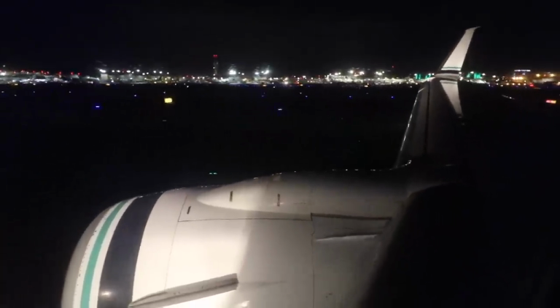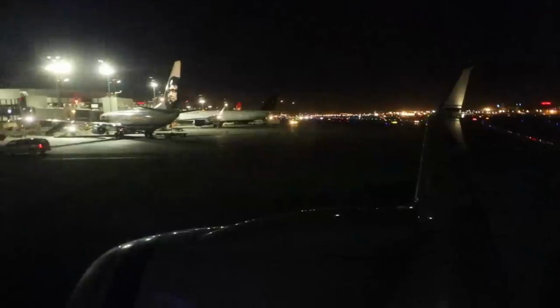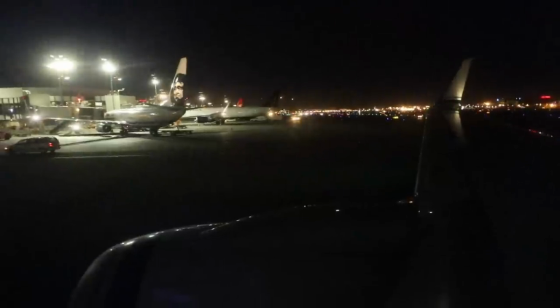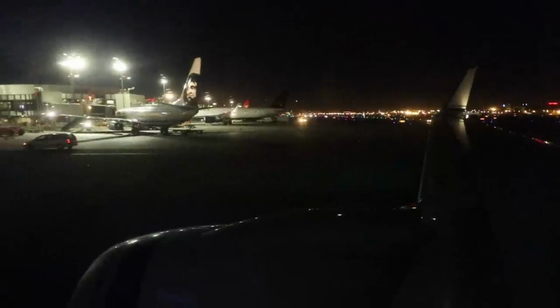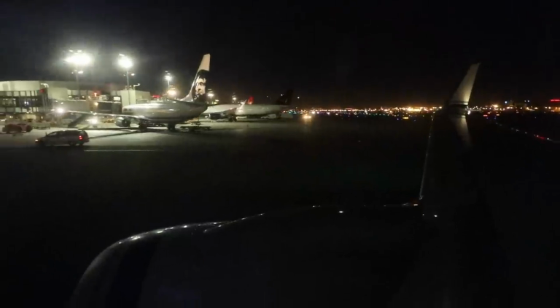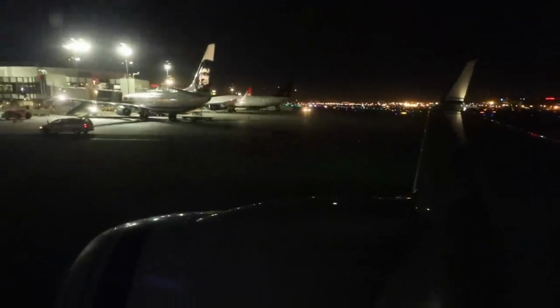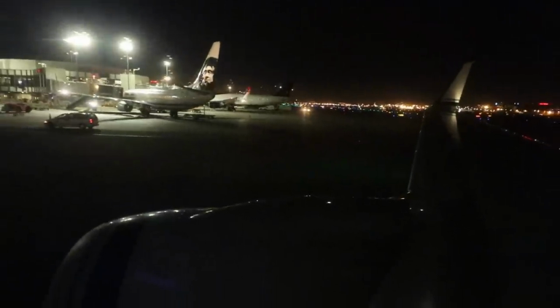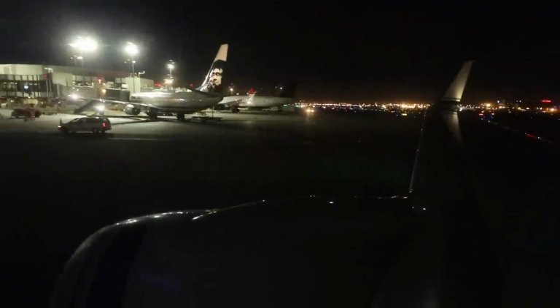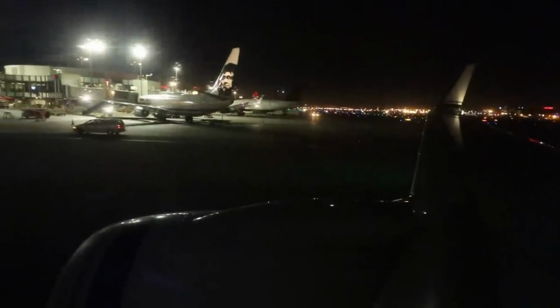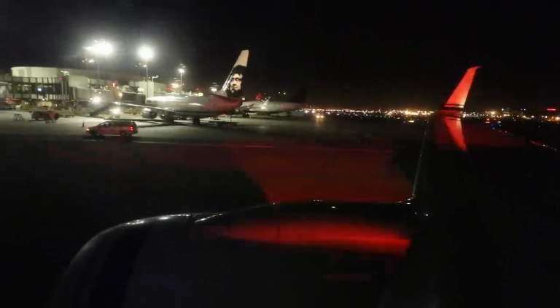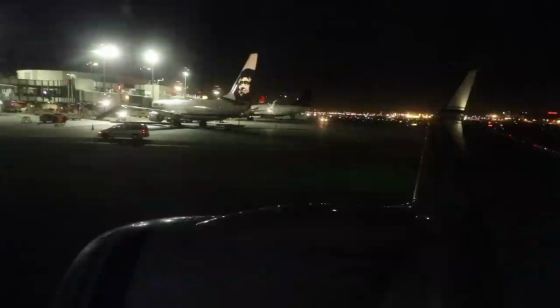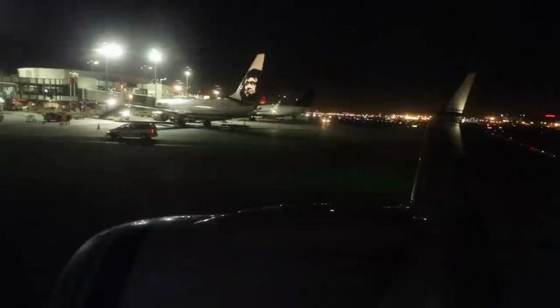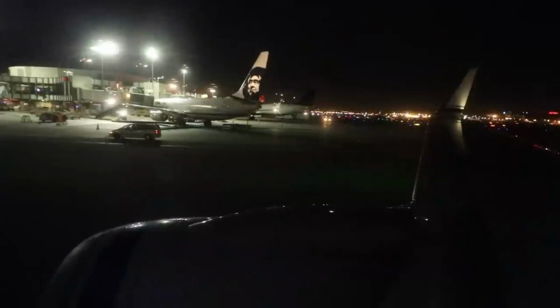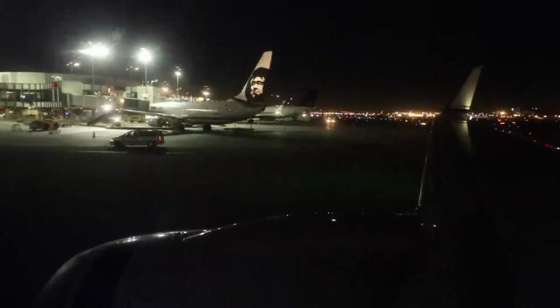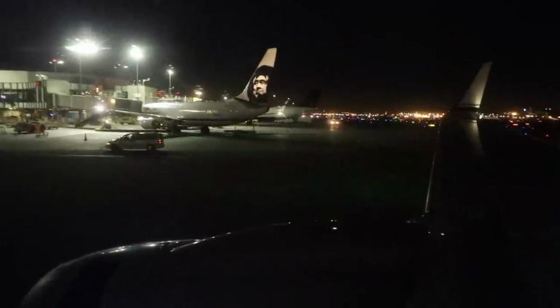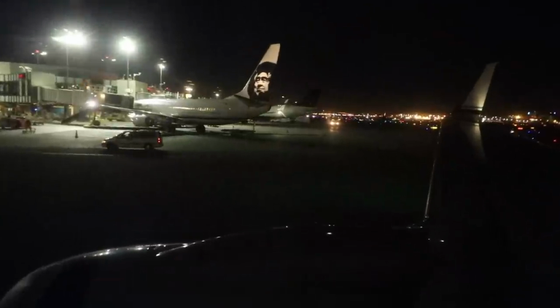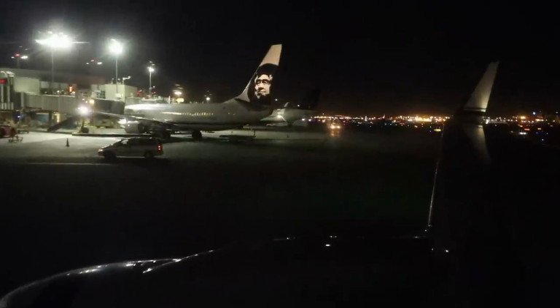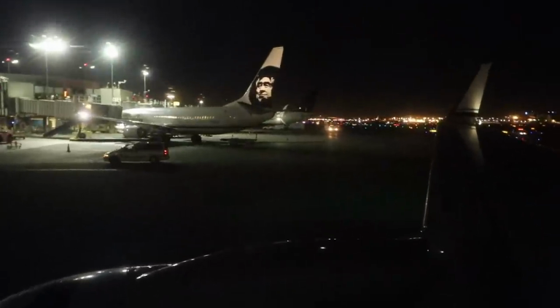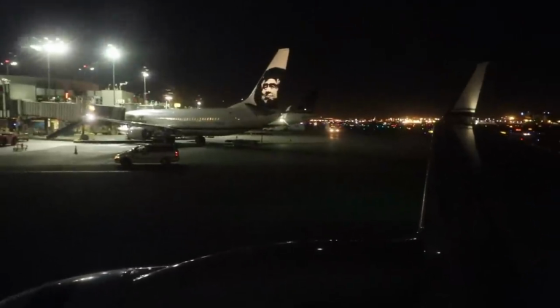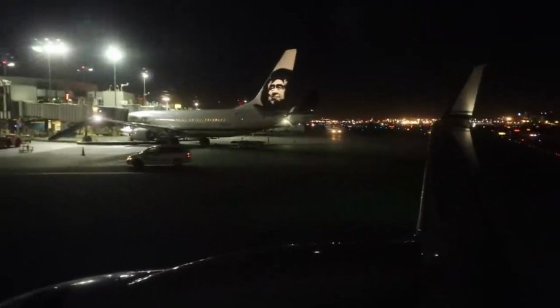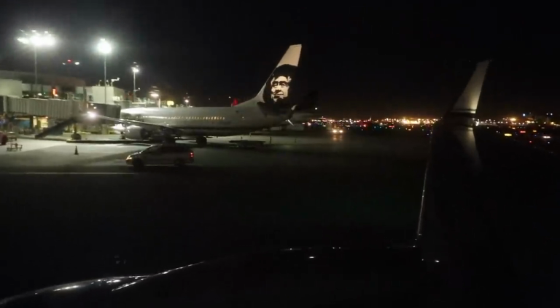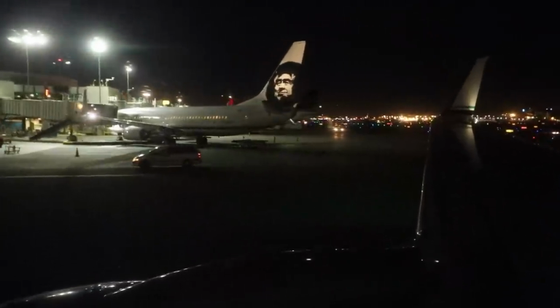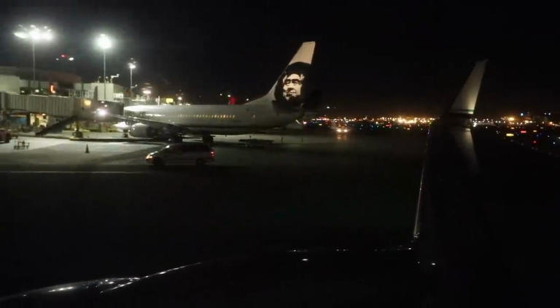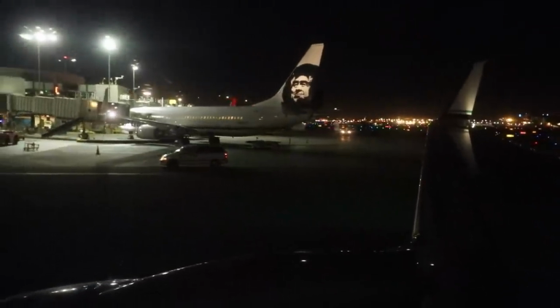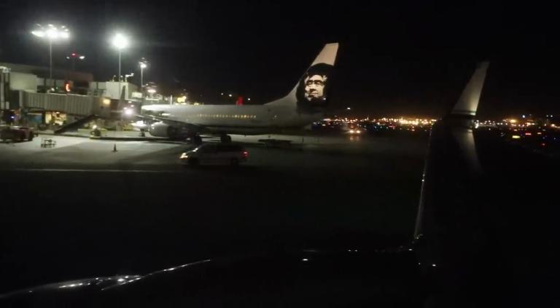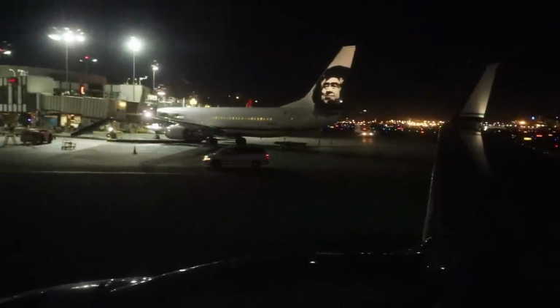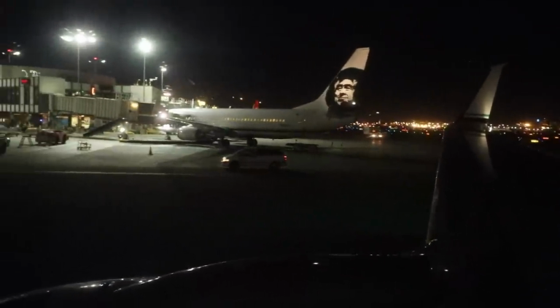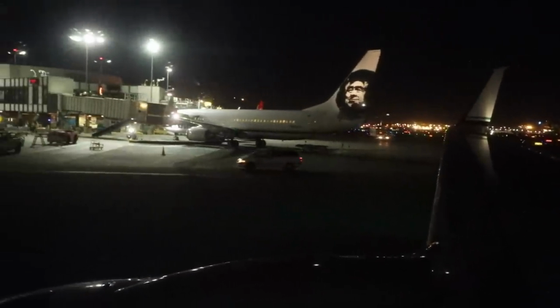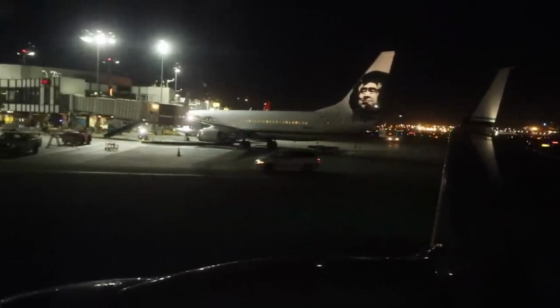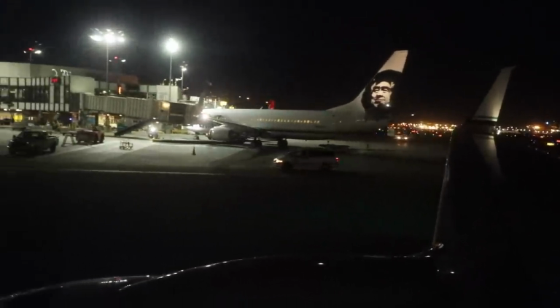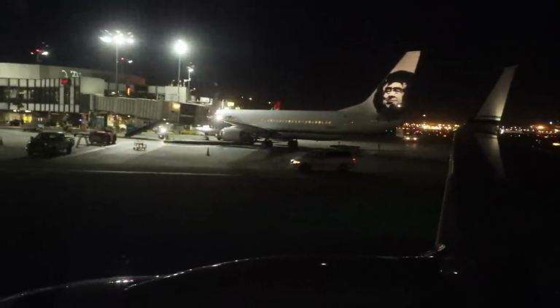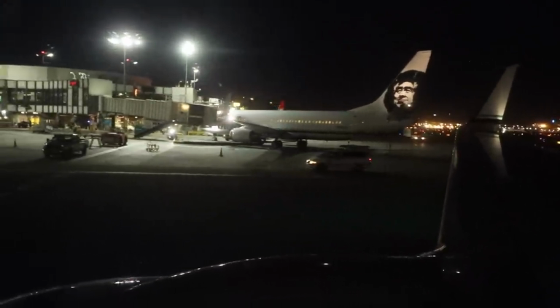Once I got to LA, I had a one-hour layover until my 11:30 p.m. connection to San Francisco.